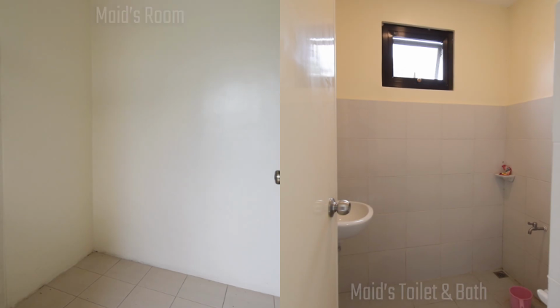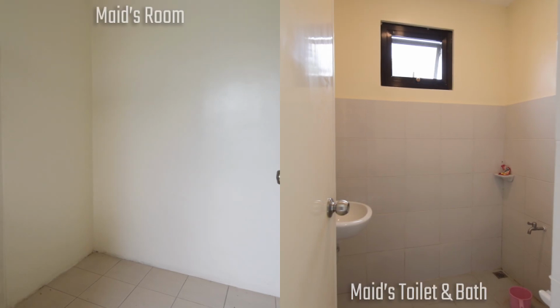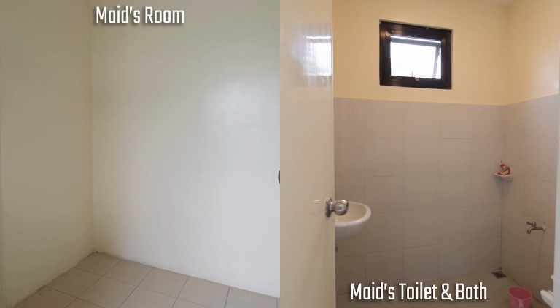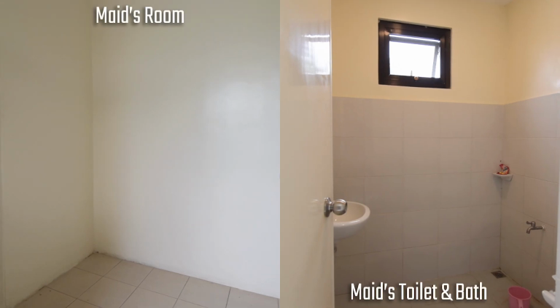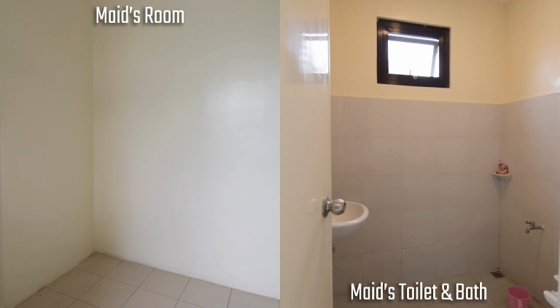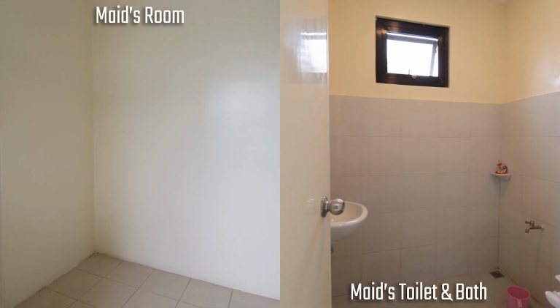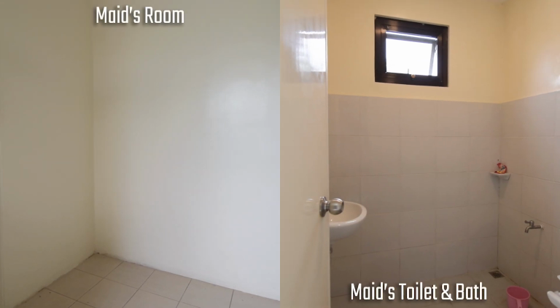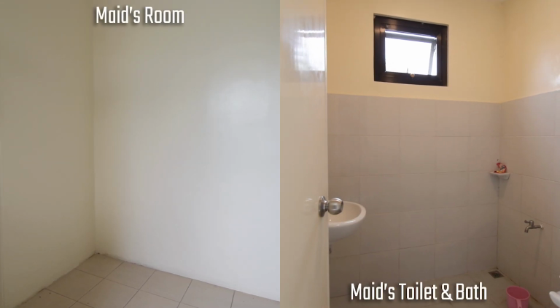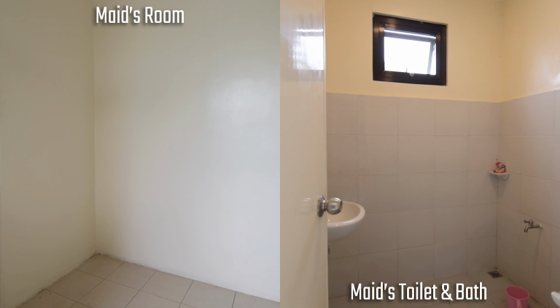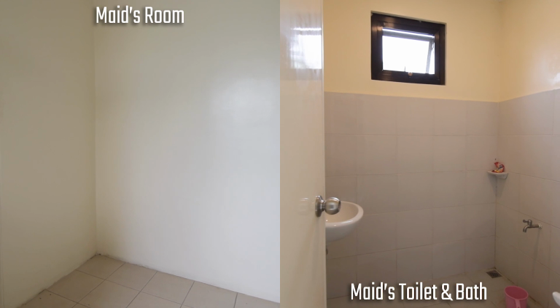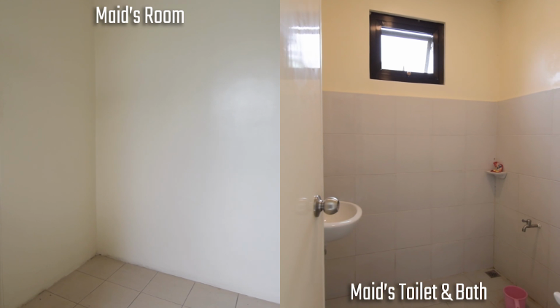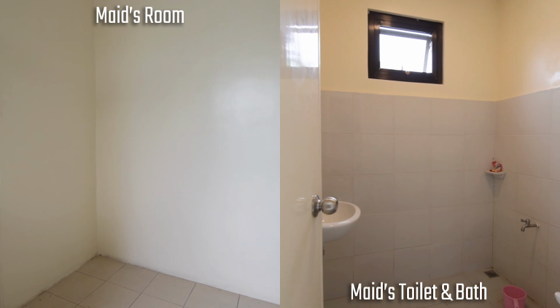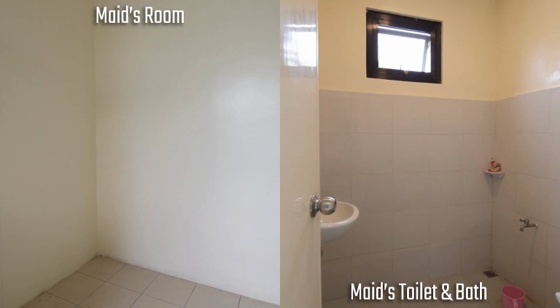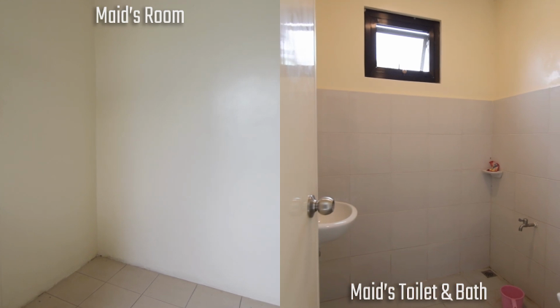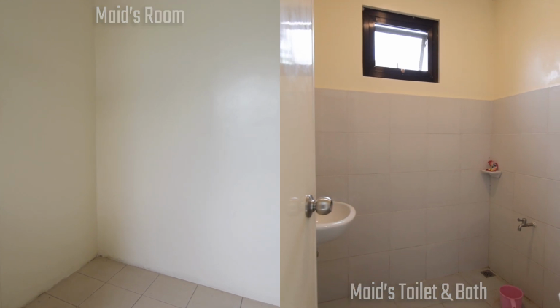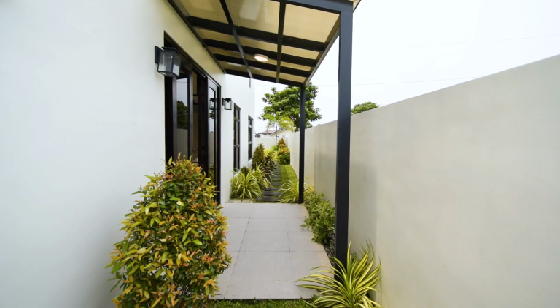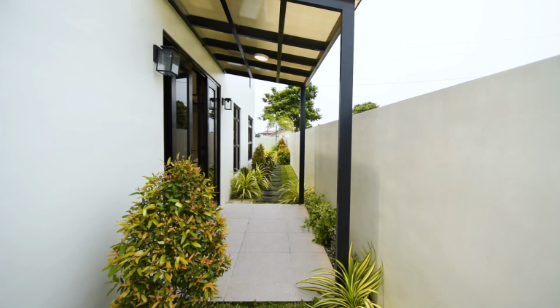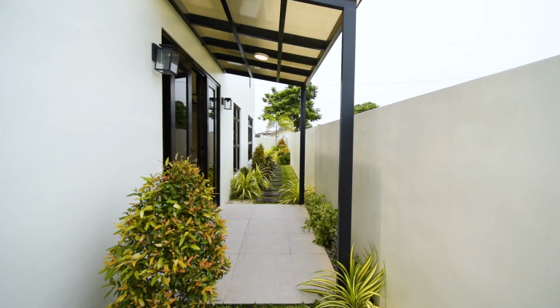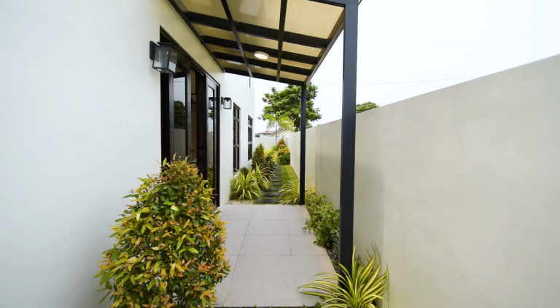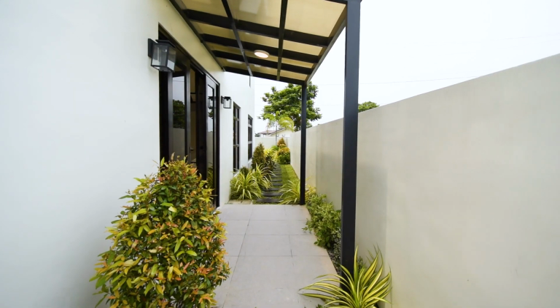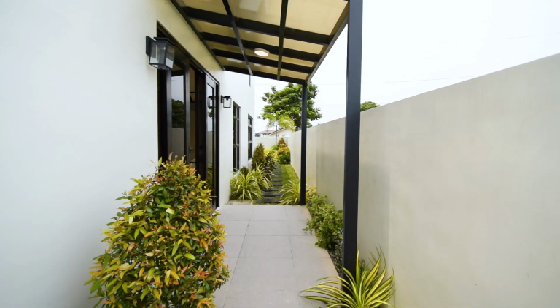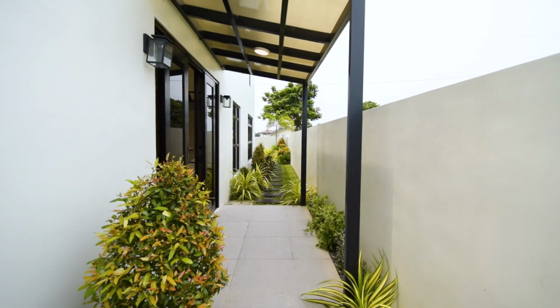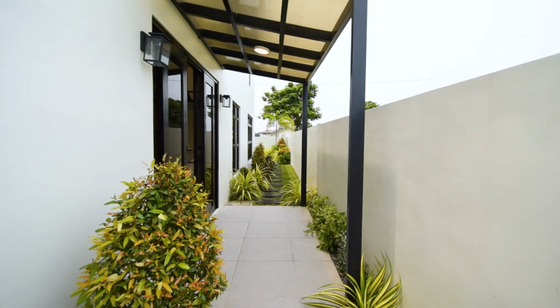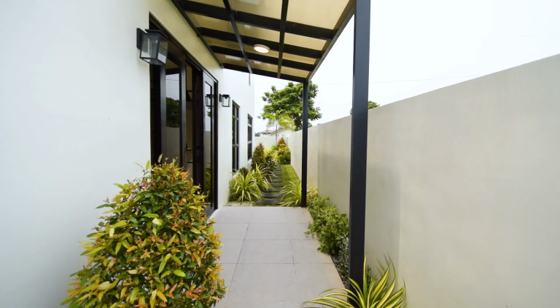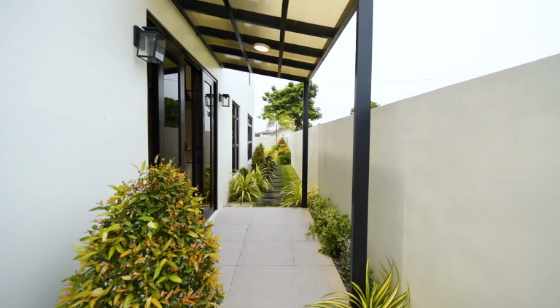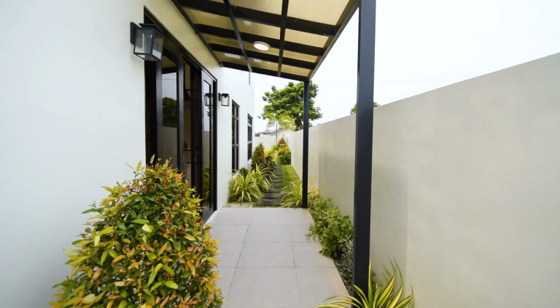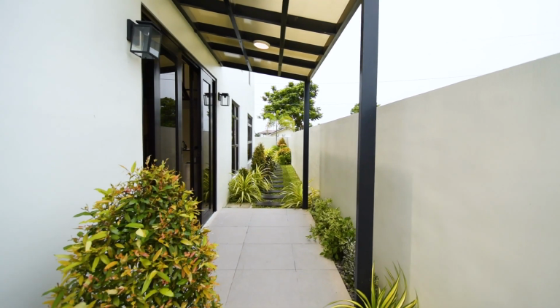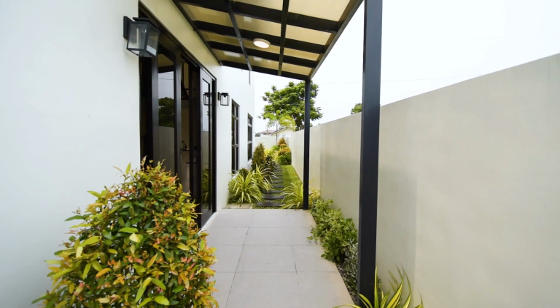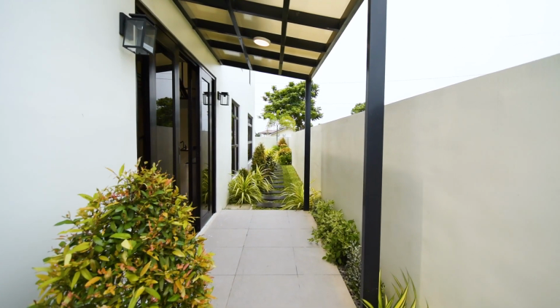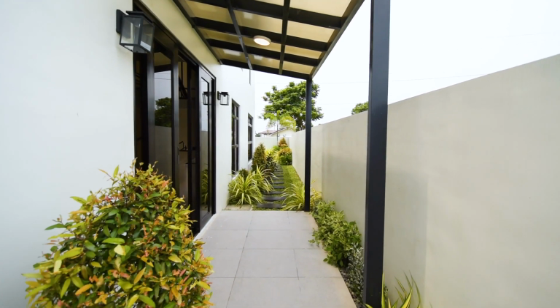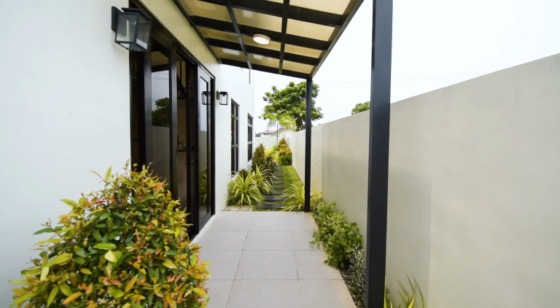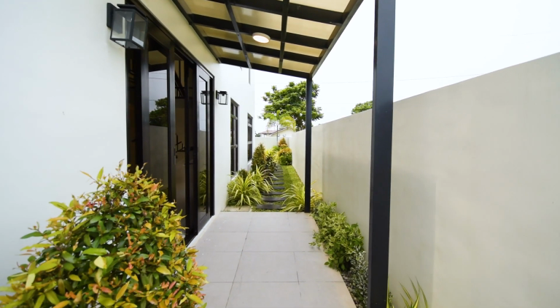You have a maid's room with its own toilet and bath, a laundry area, a storage room, and a side garden.